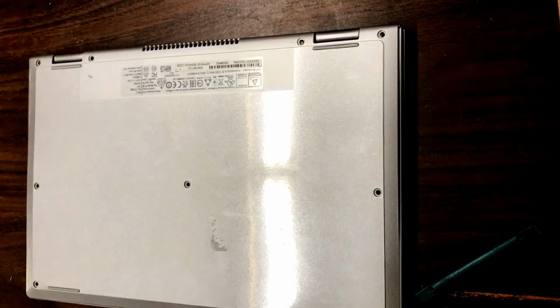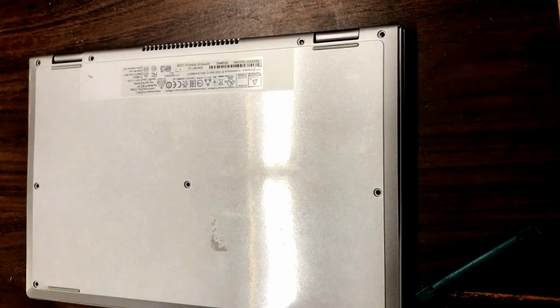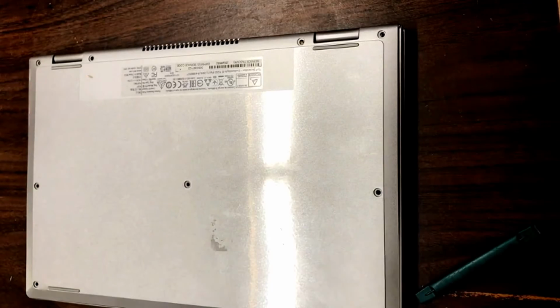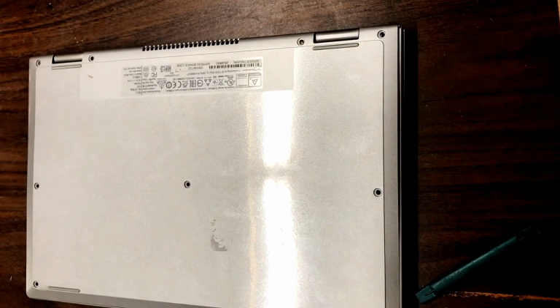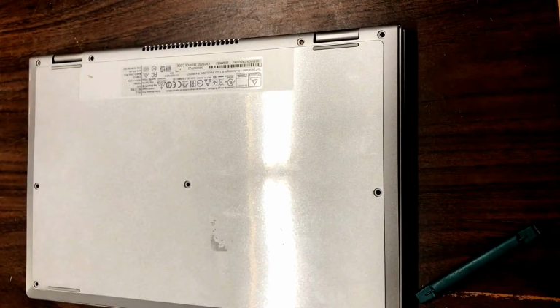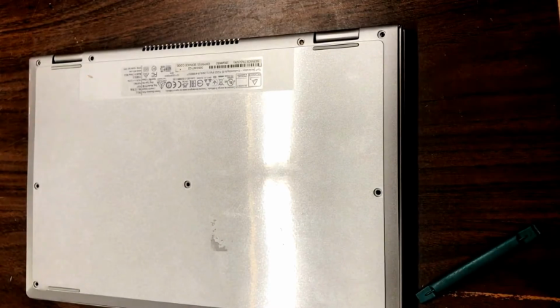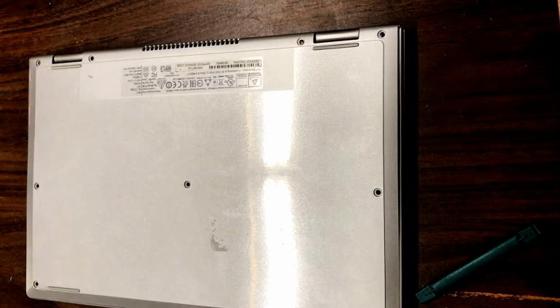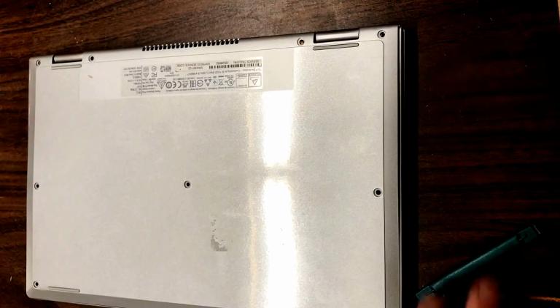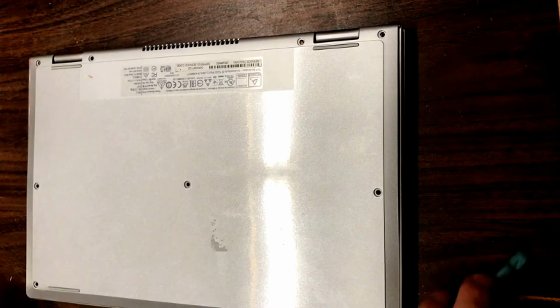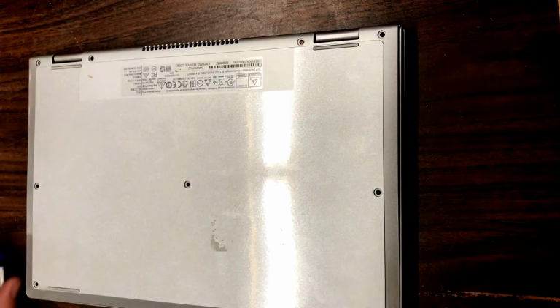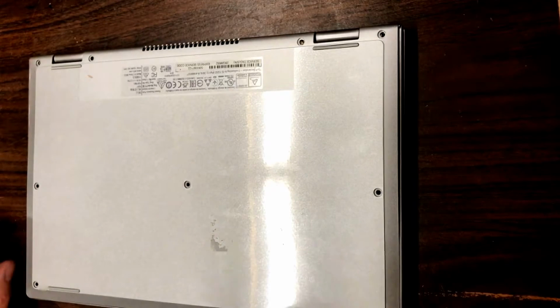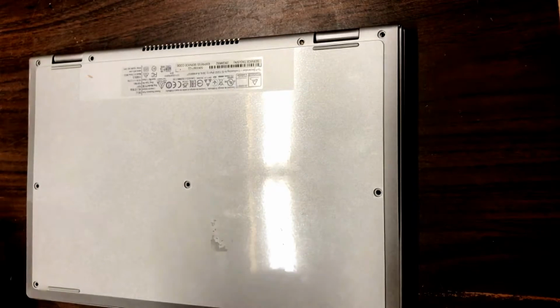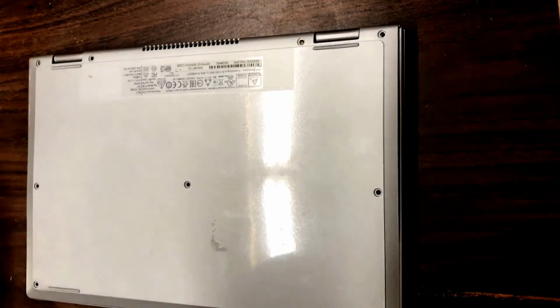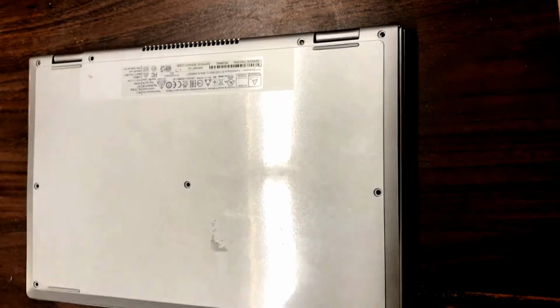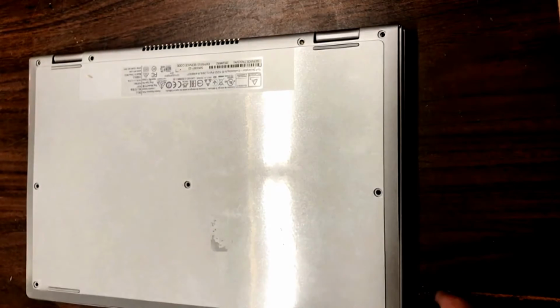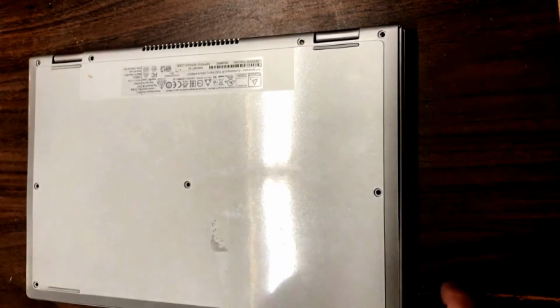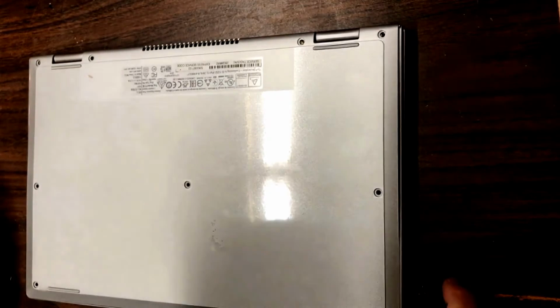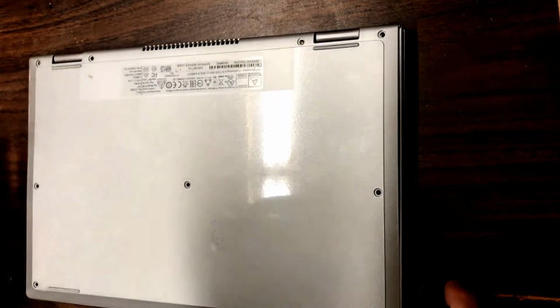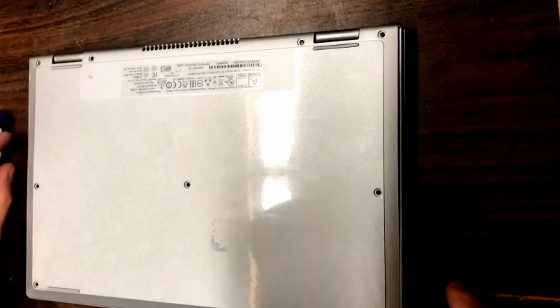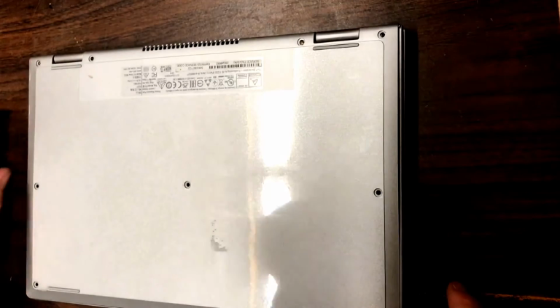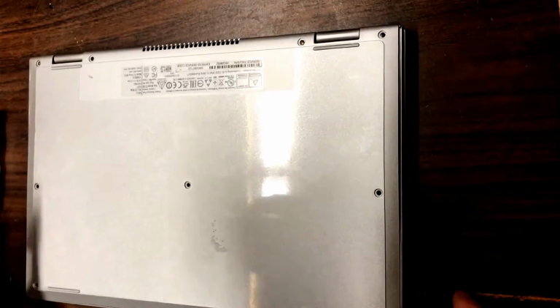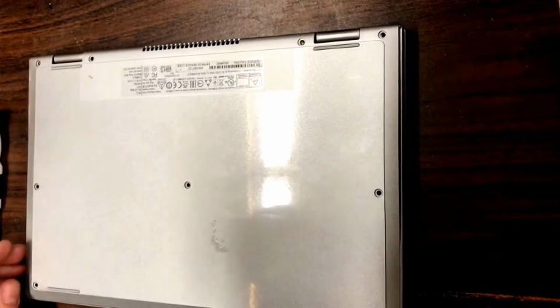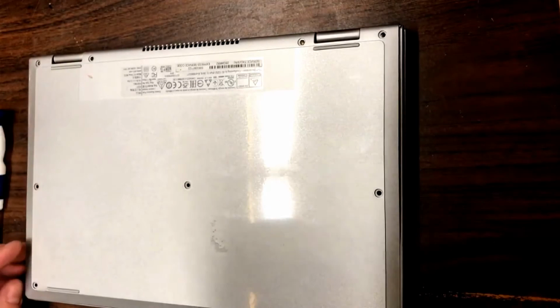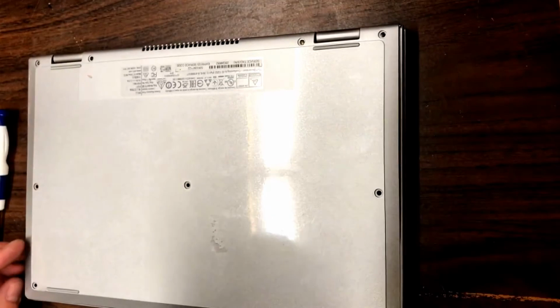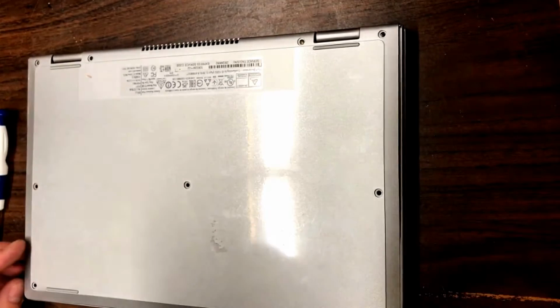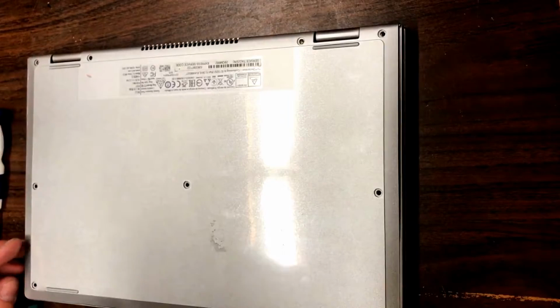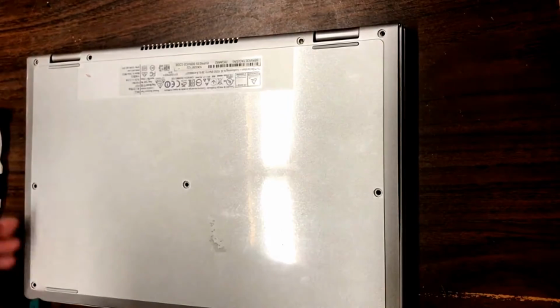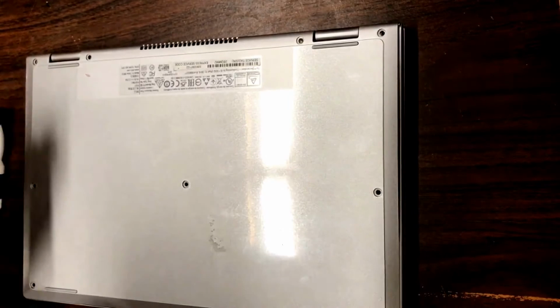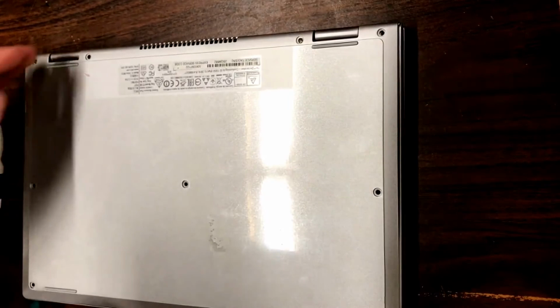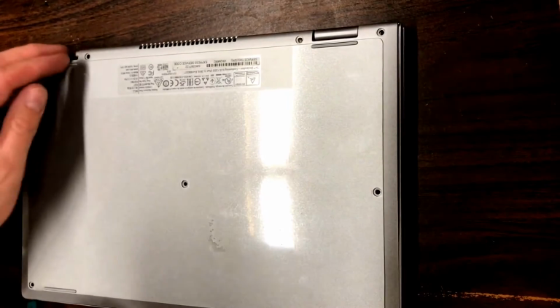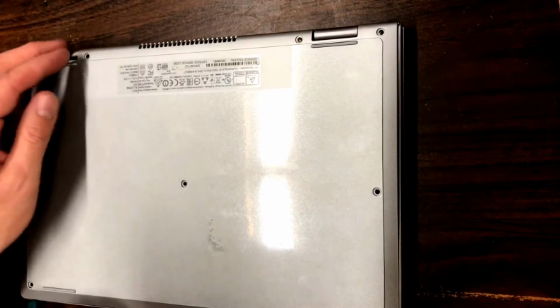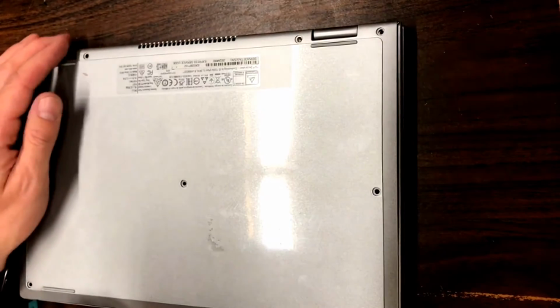Hi everyone. Today's project is a Dell Inspiron 11 inch.